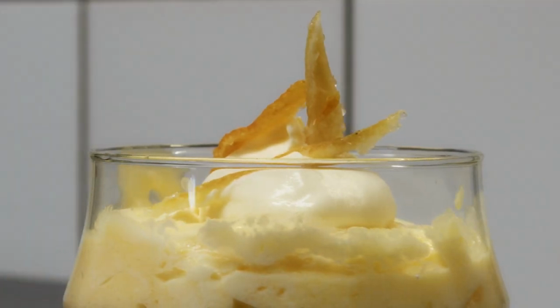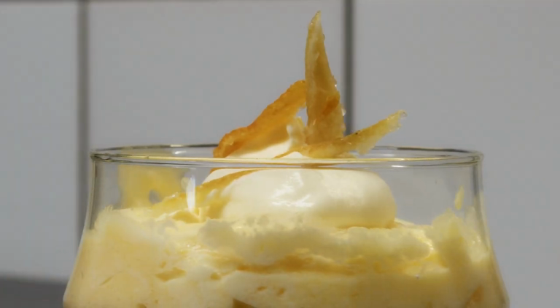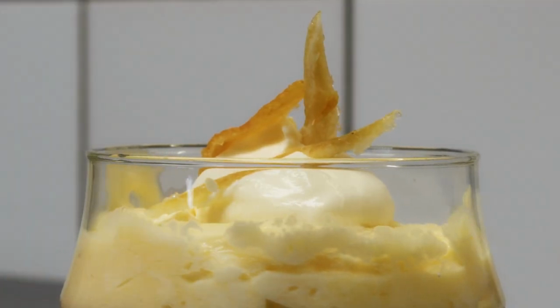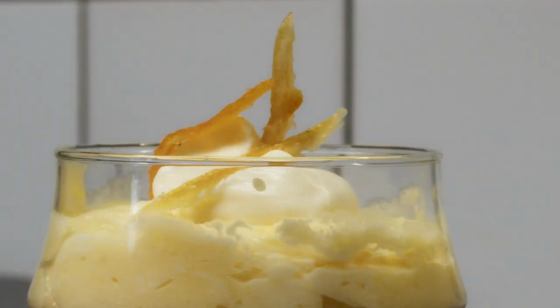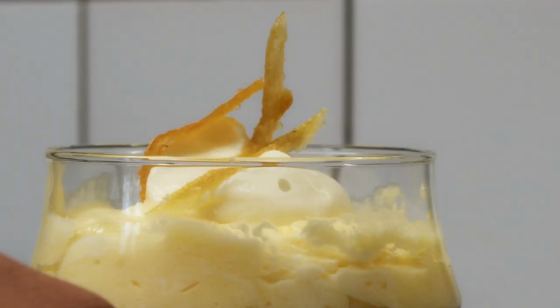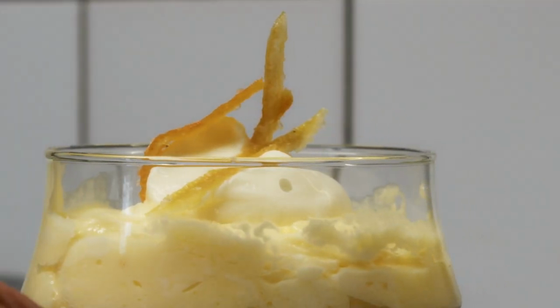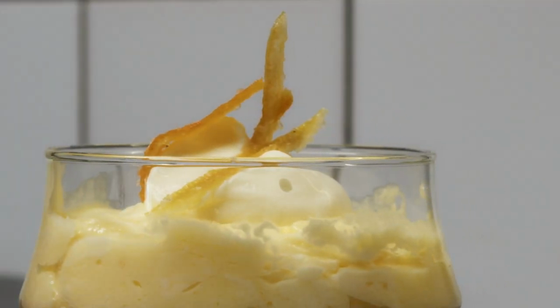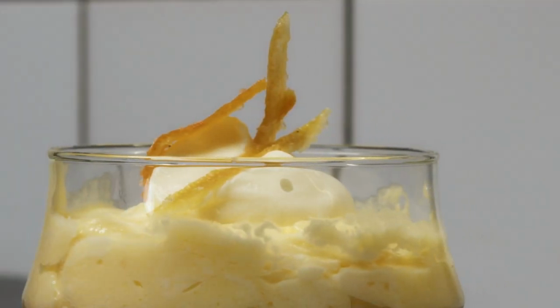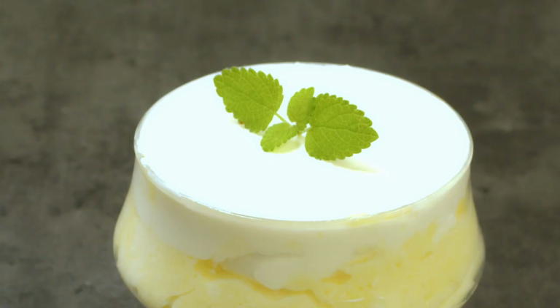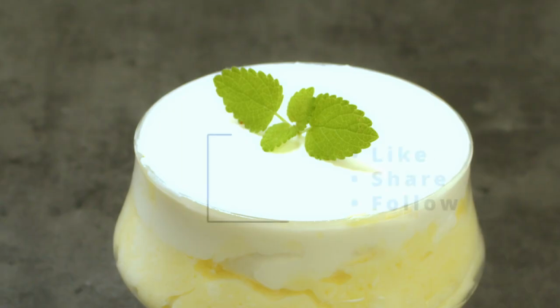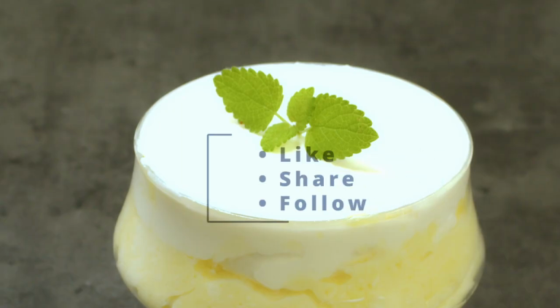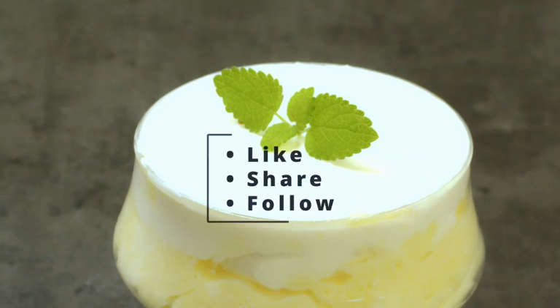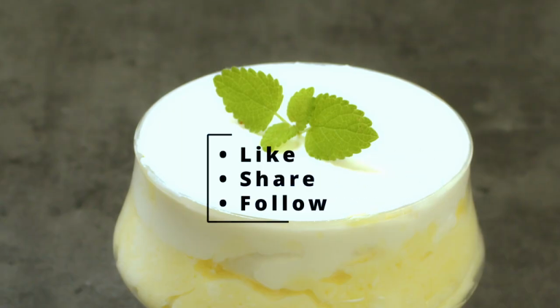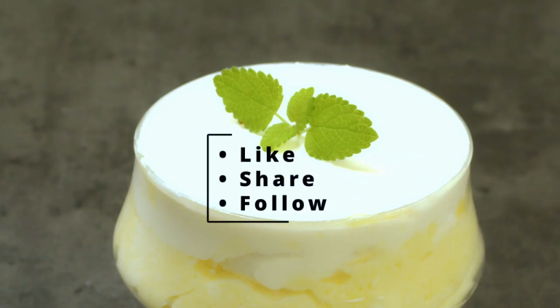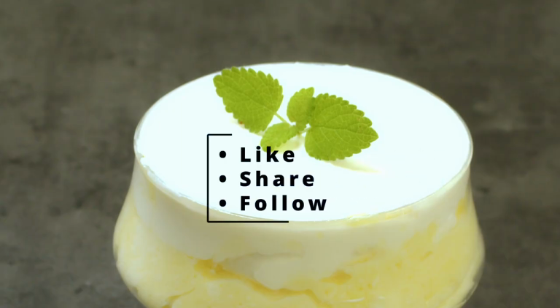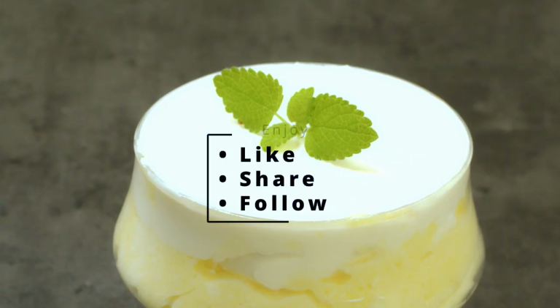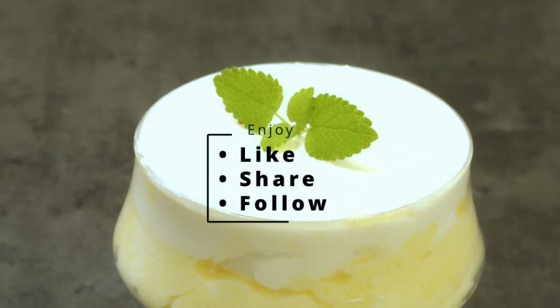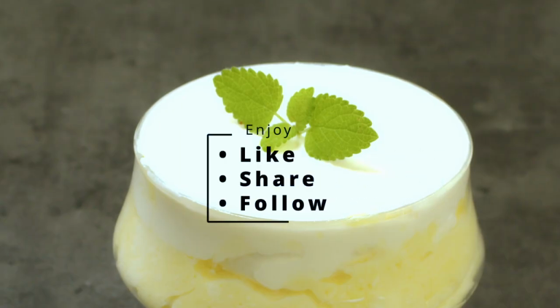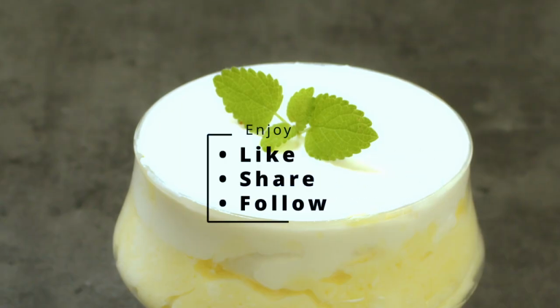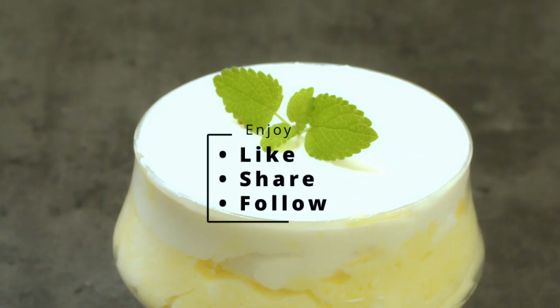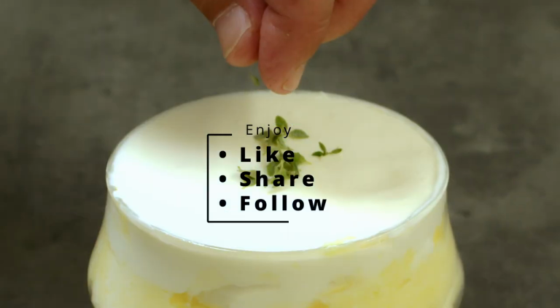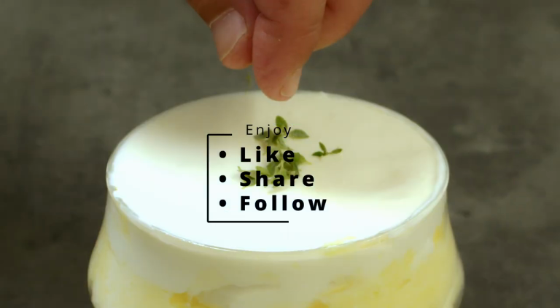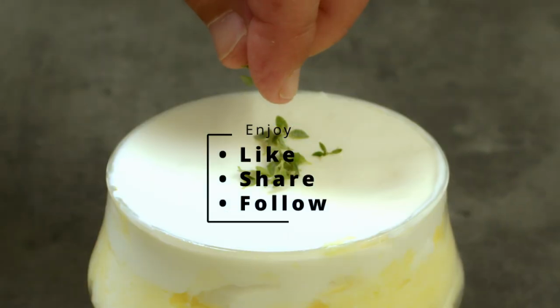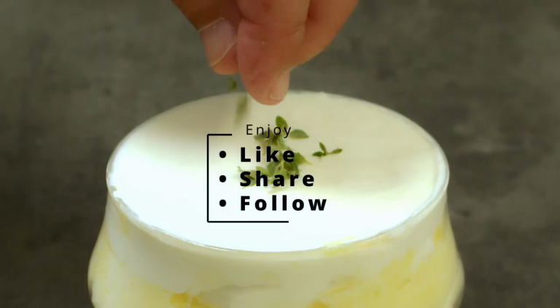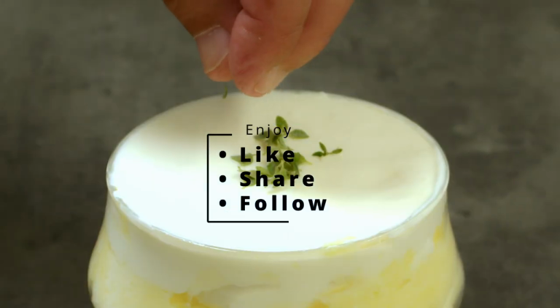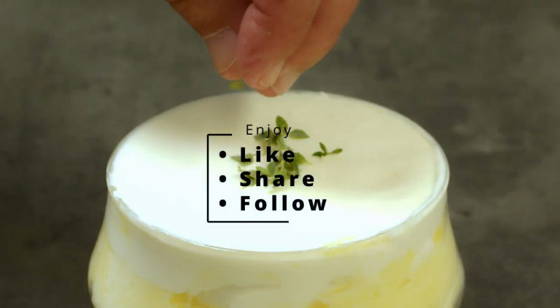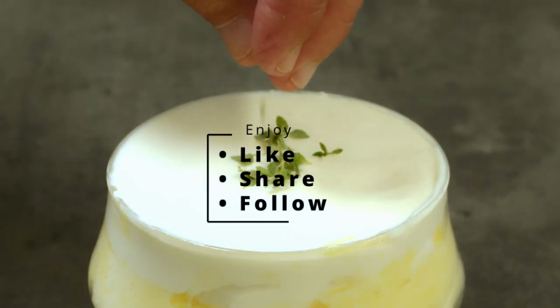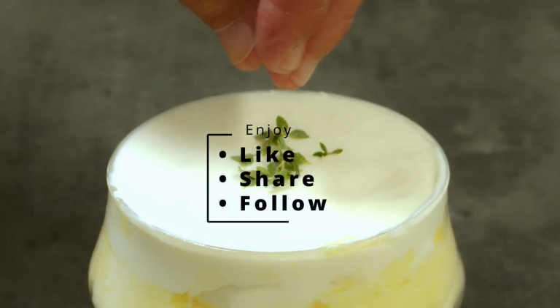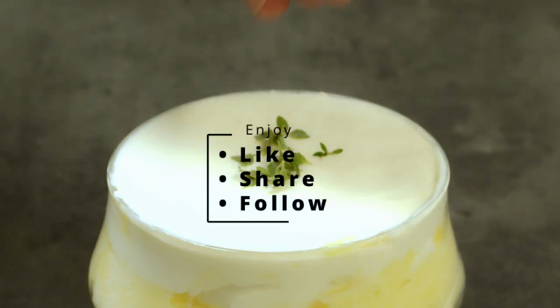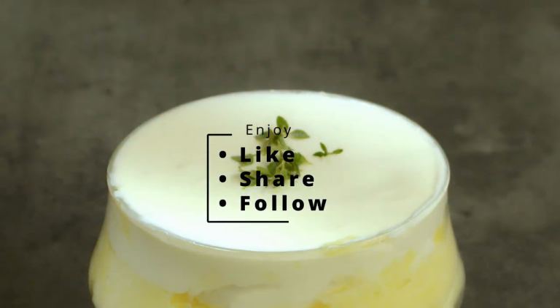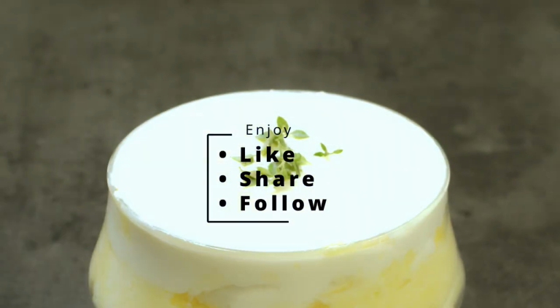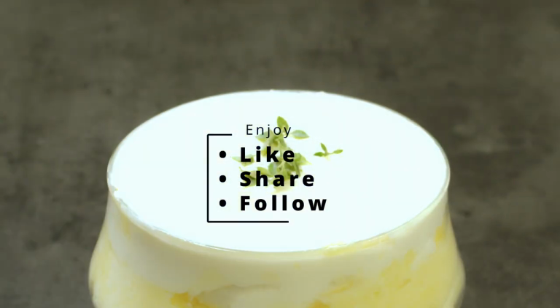Use some lemon thyme, lemon balm or candied orange peels to garnish. Enjoy!